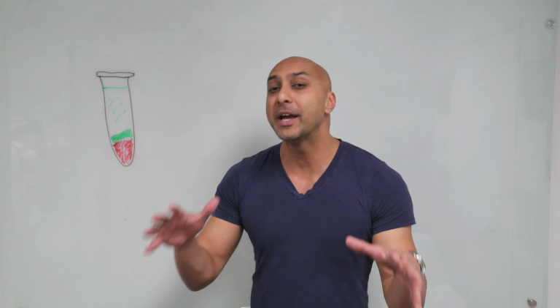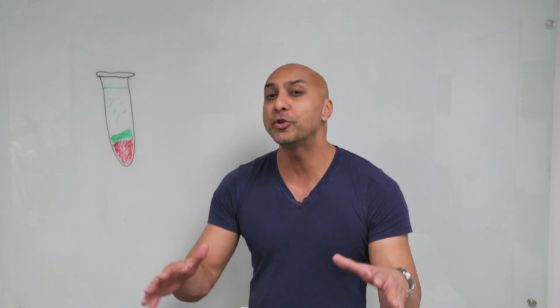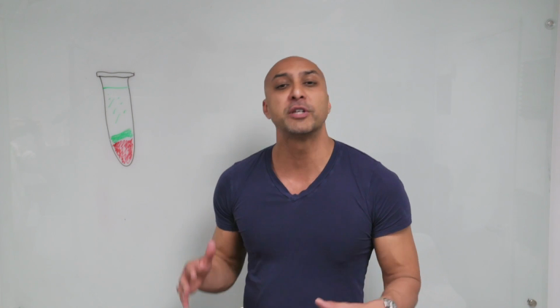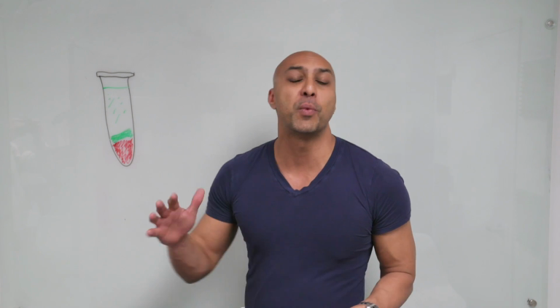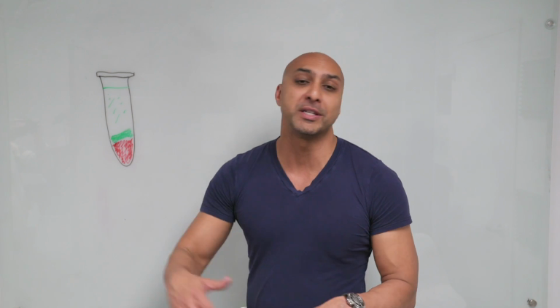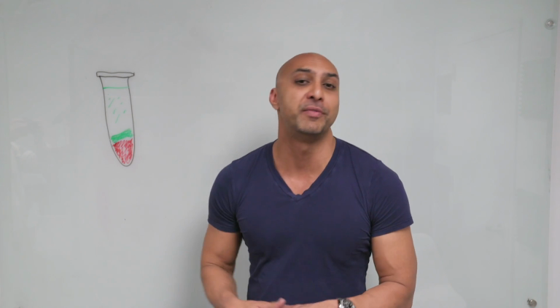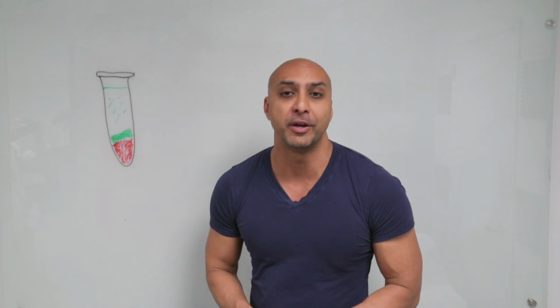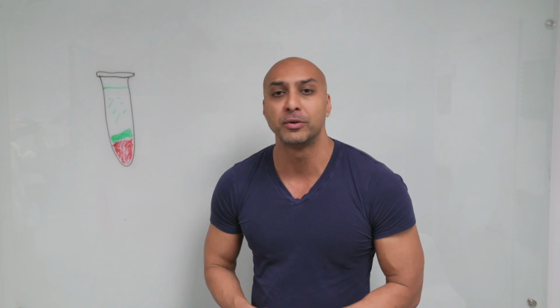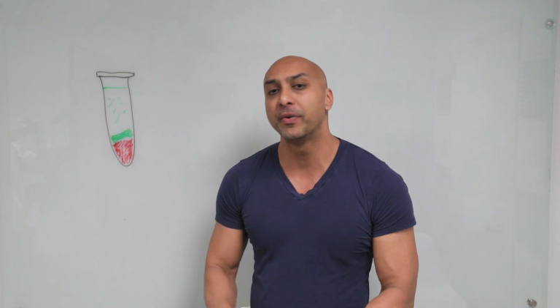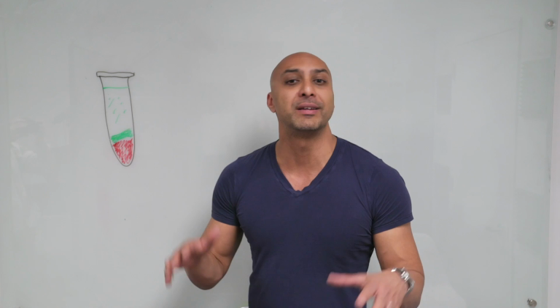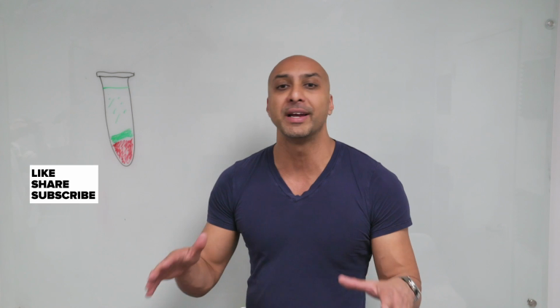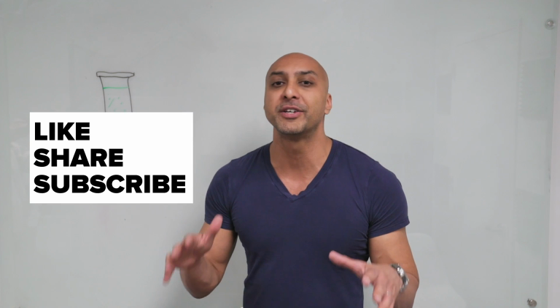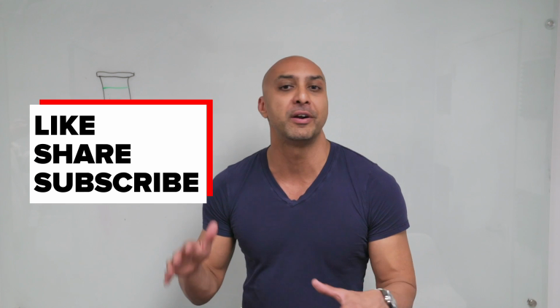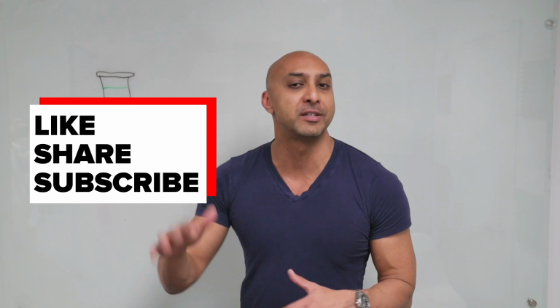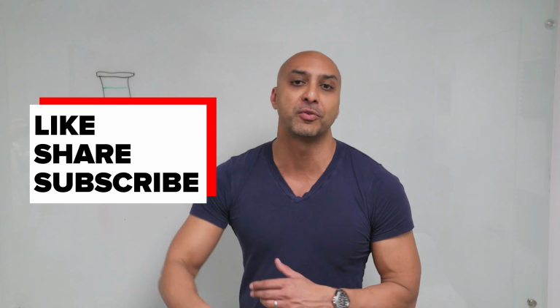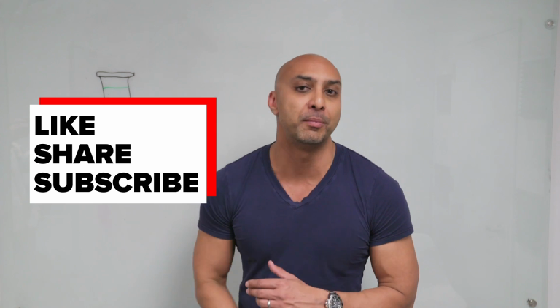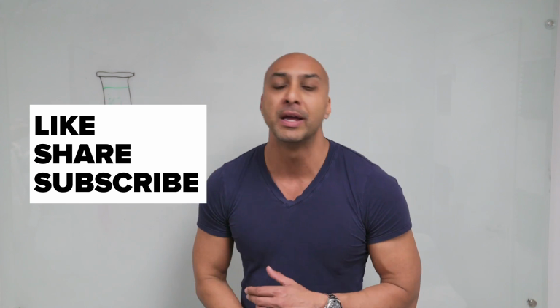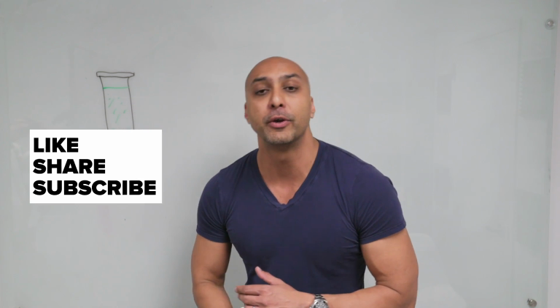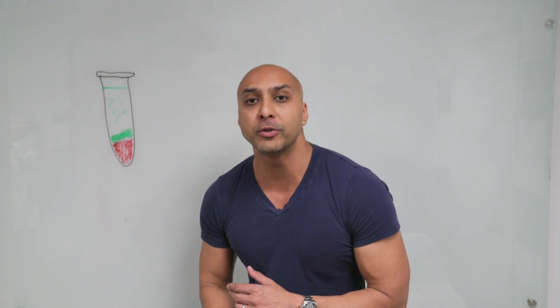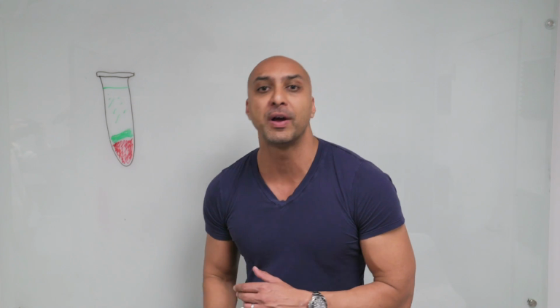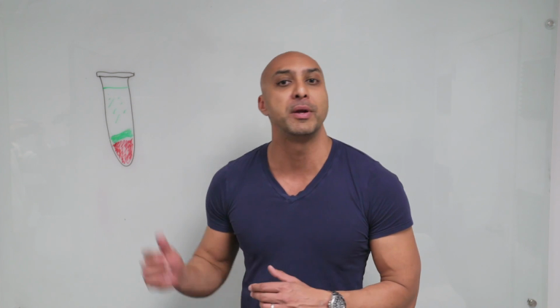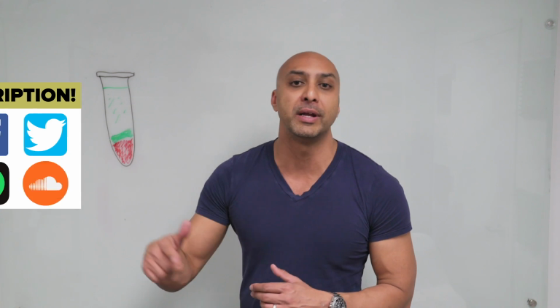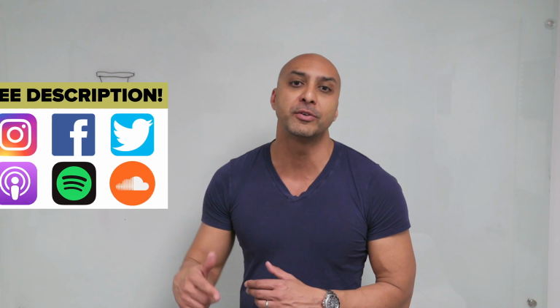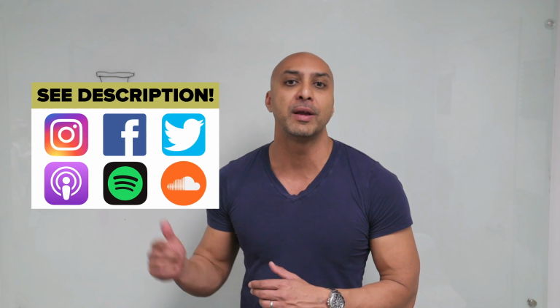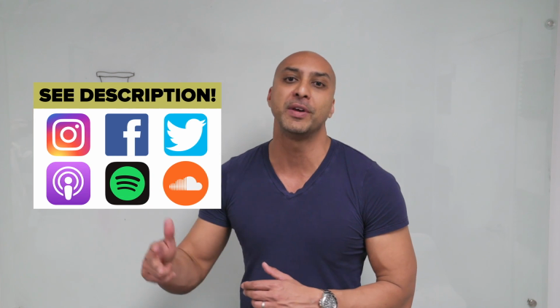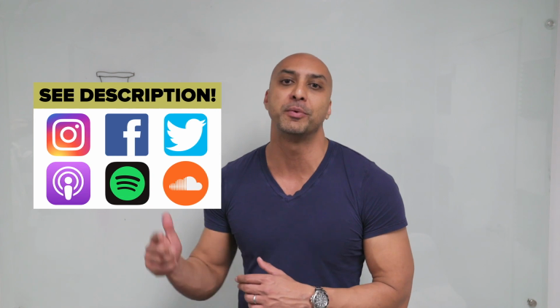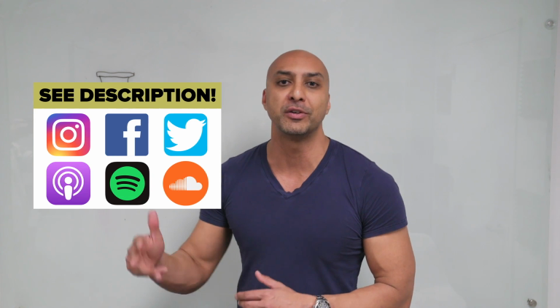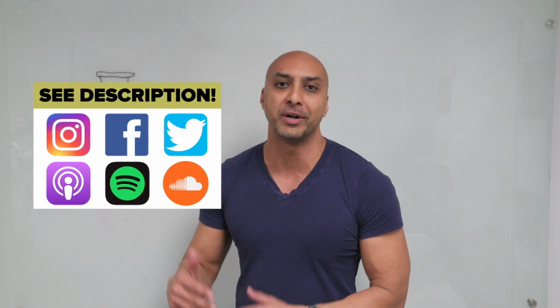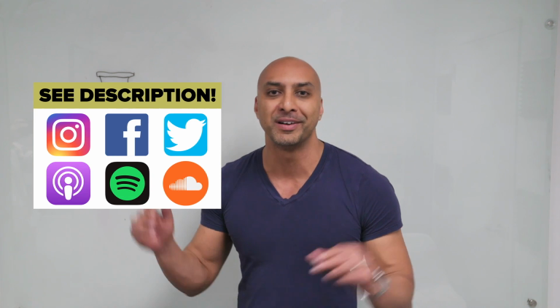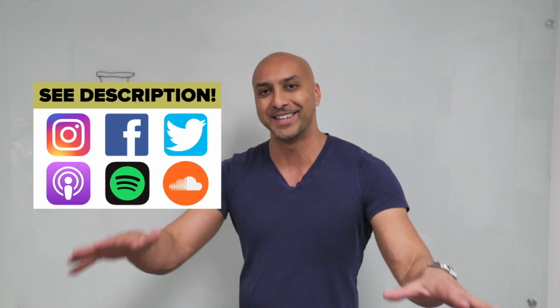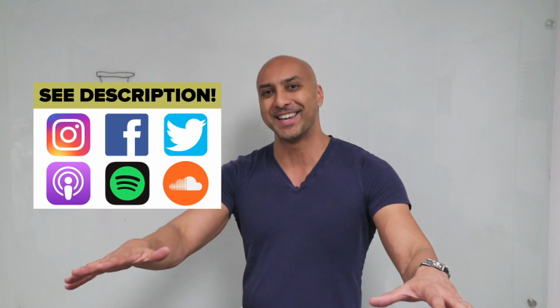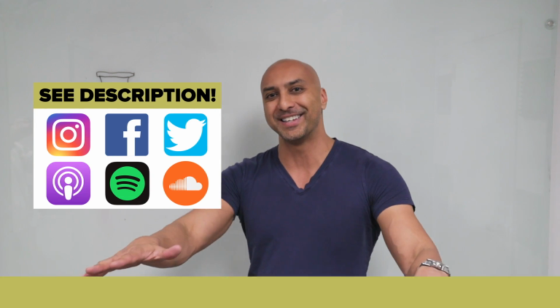Thank you so much for watching this video. Don't forget to like, share, and subscribe. You can also find me on Instagram, Facebook, and Twitter.